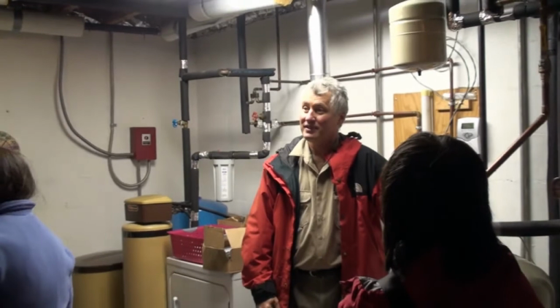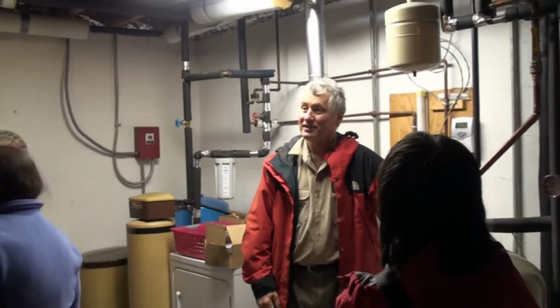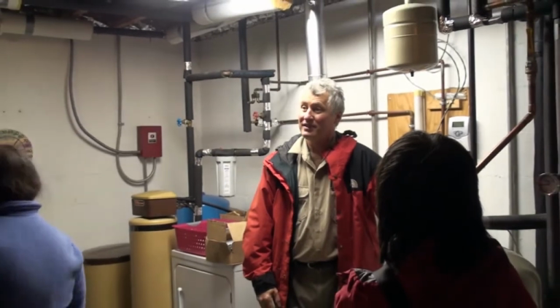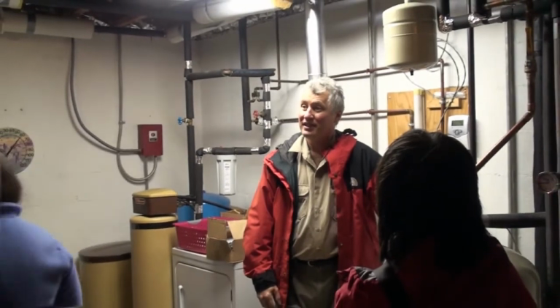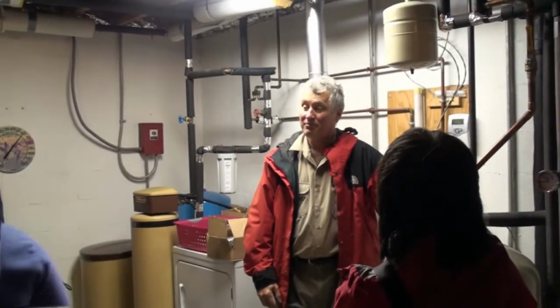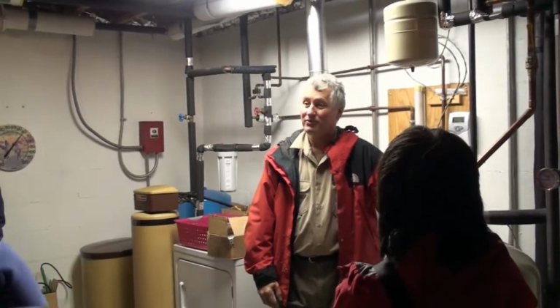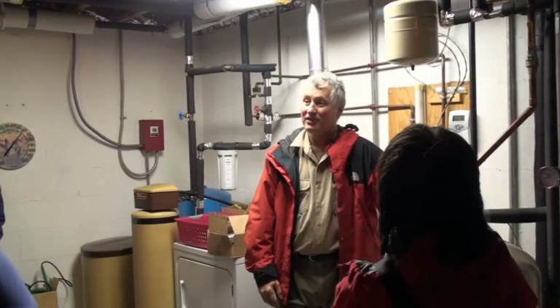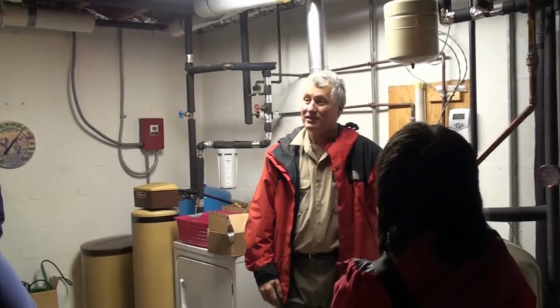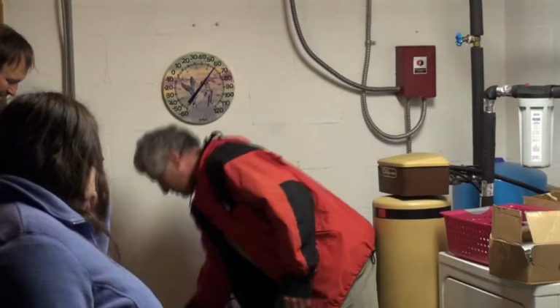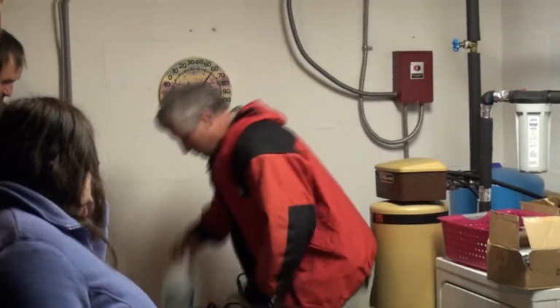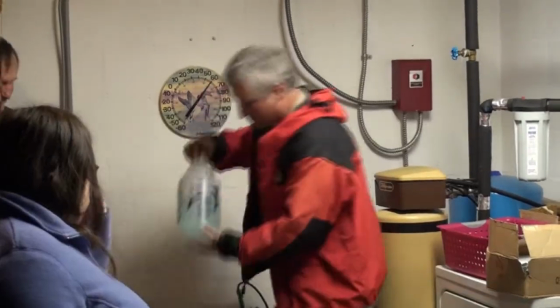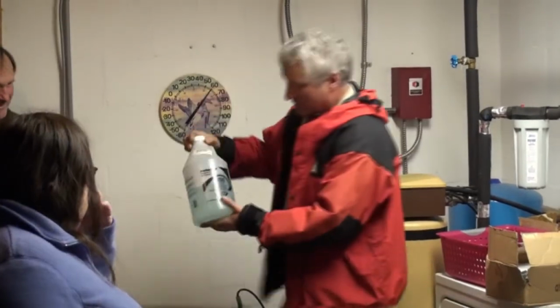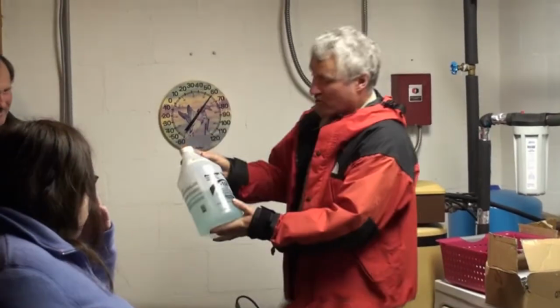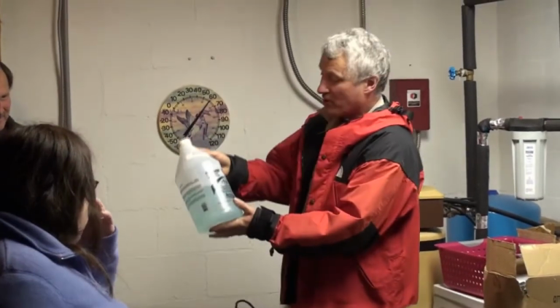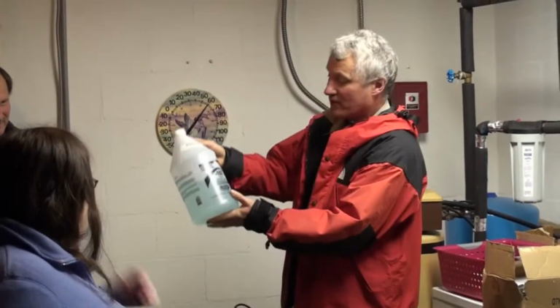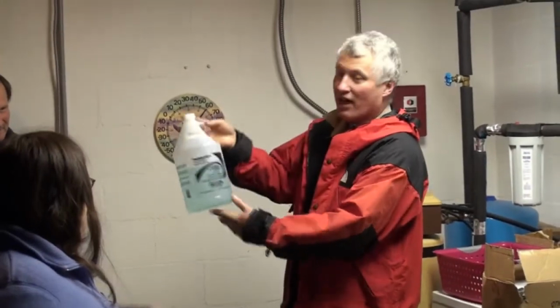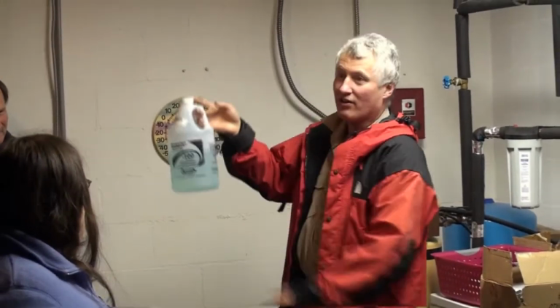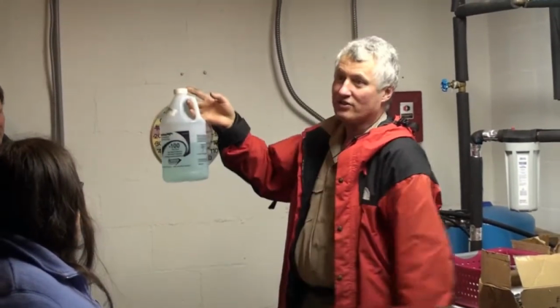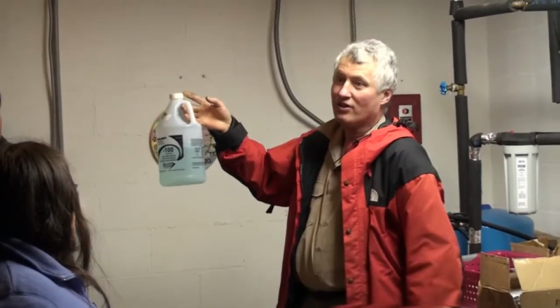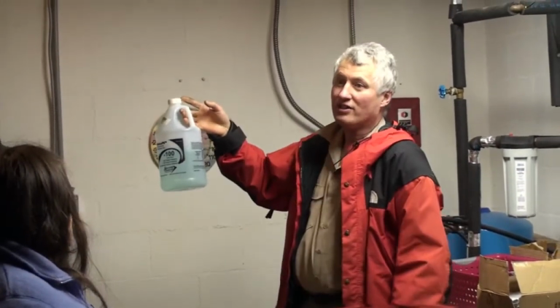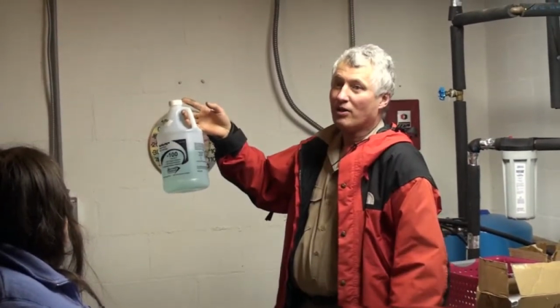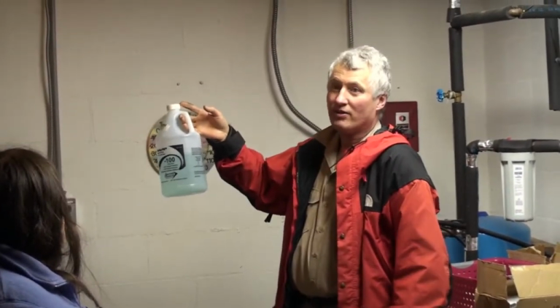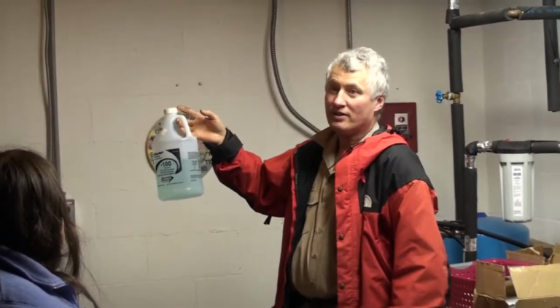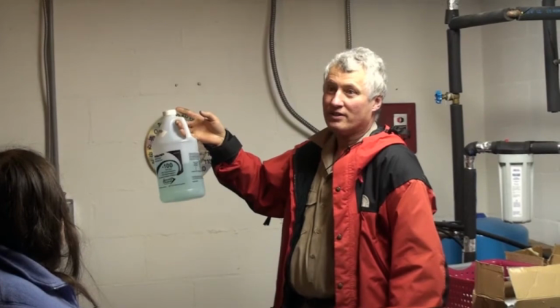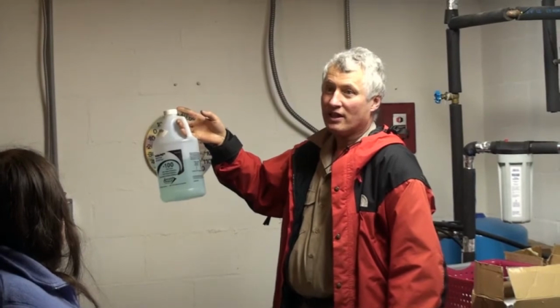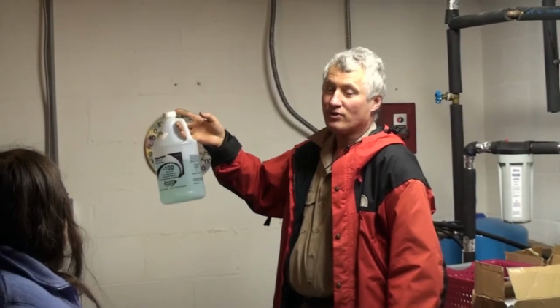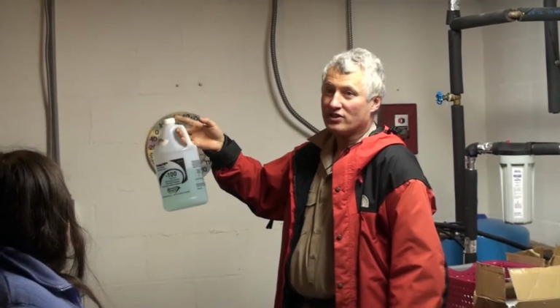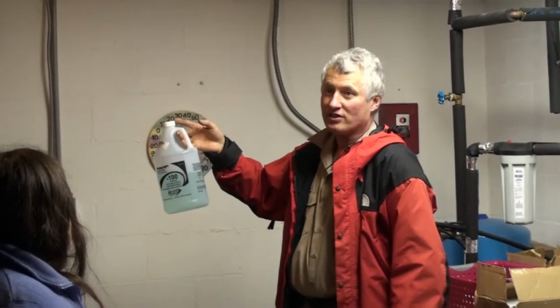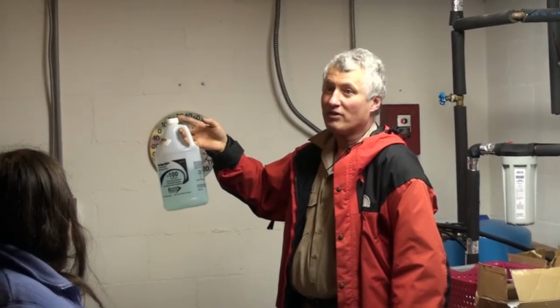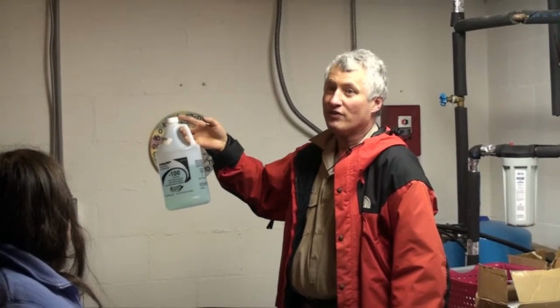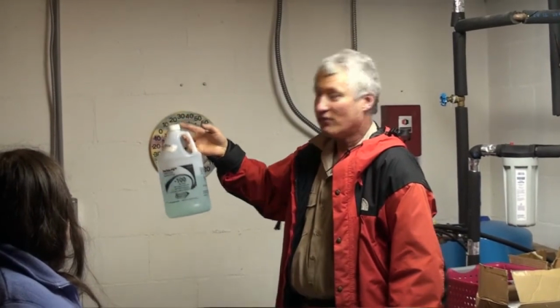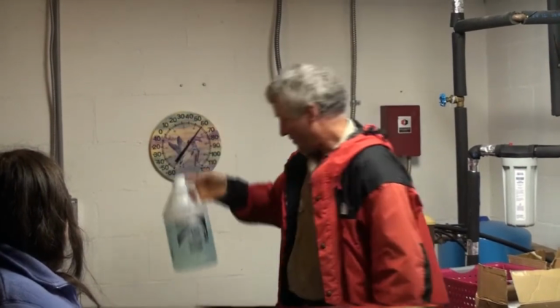The room is staying right now at 60 degrees because of this system, even in the winter. This propylene glycol is good to 100 below — that's what's in the system now. It's 50-50.